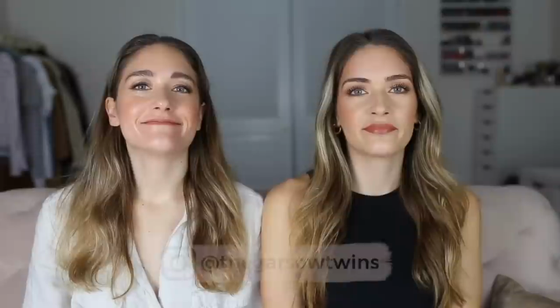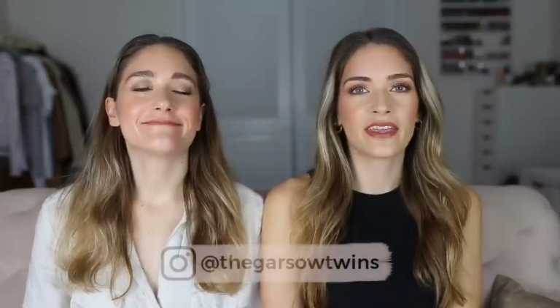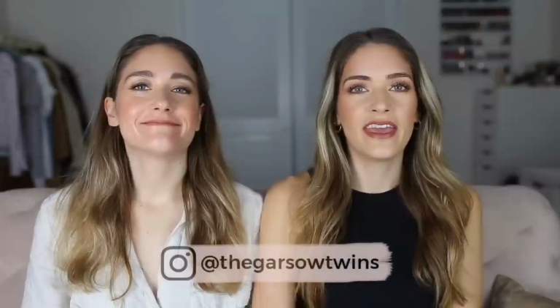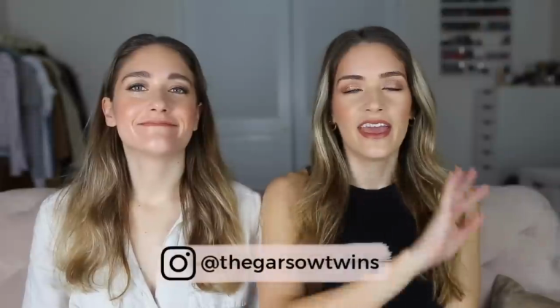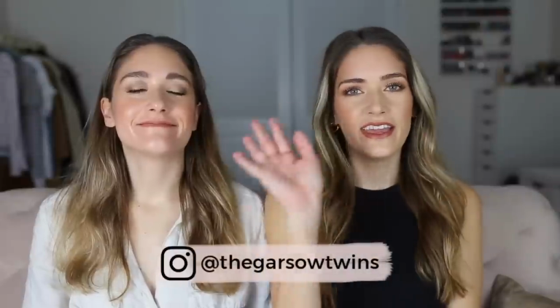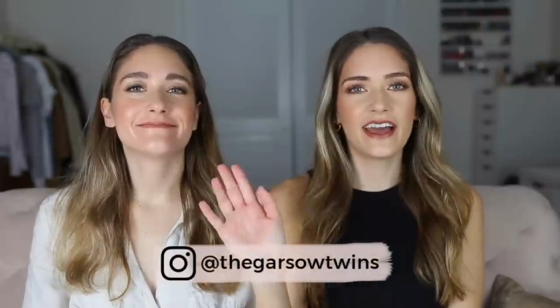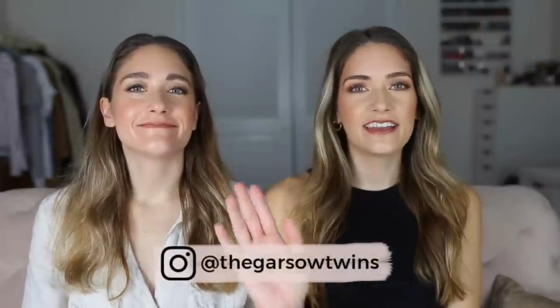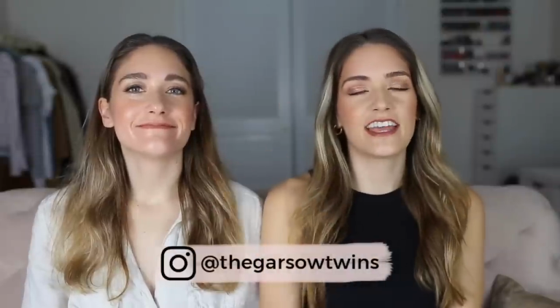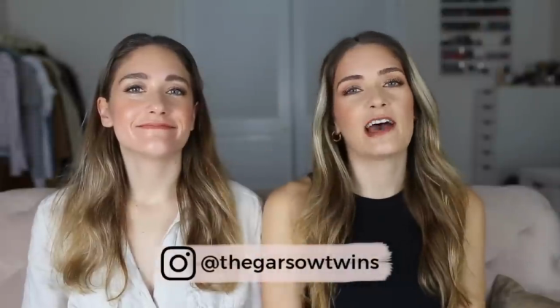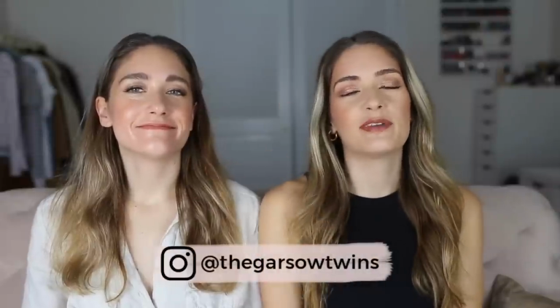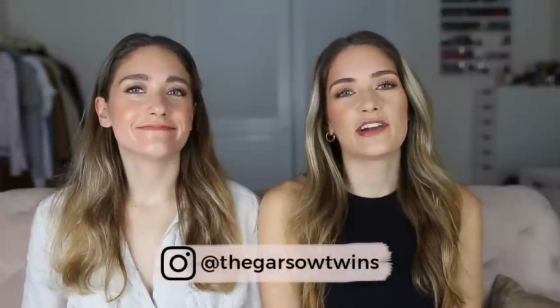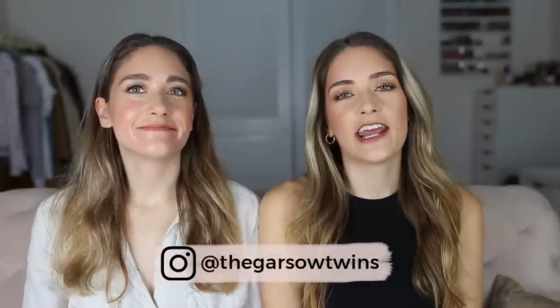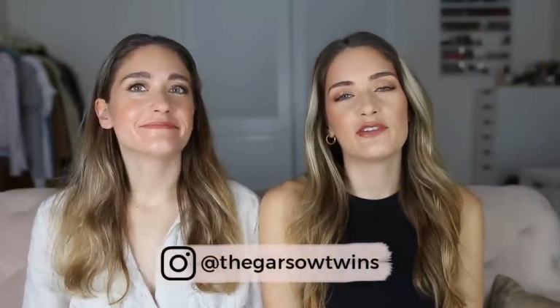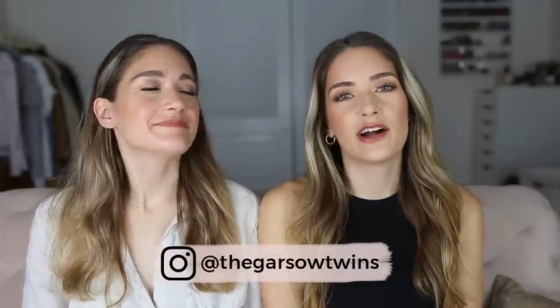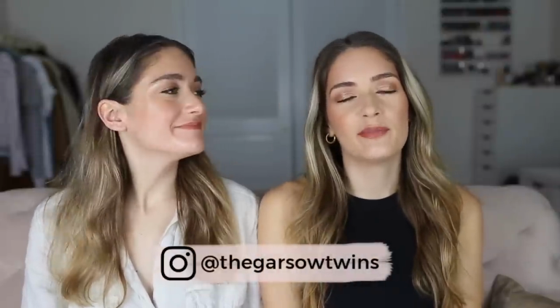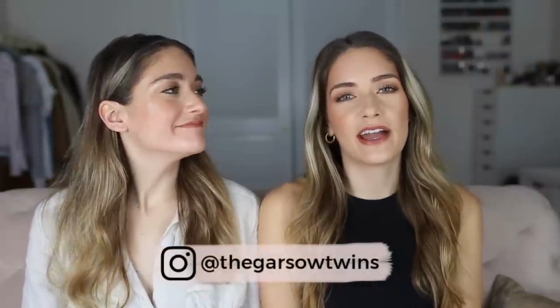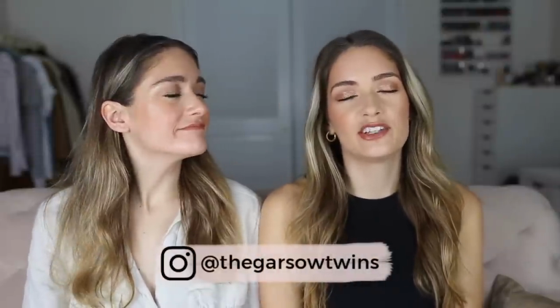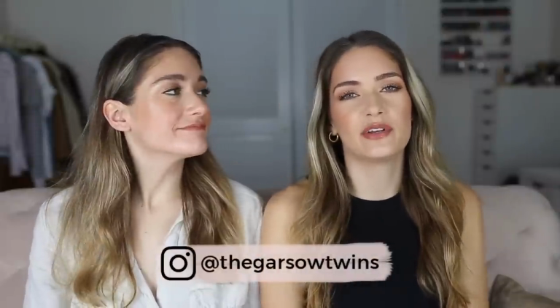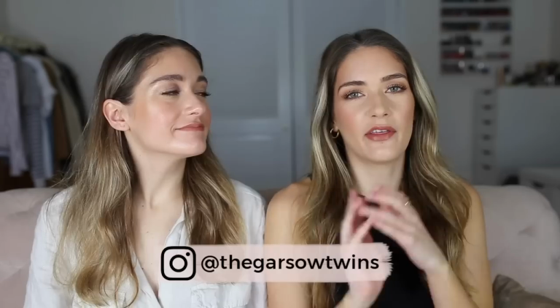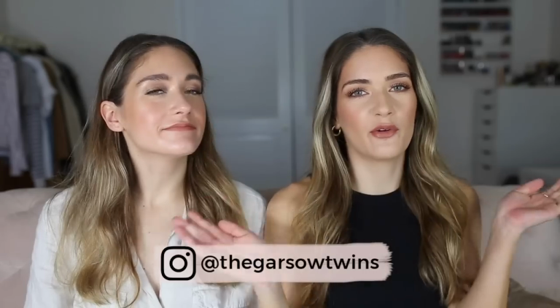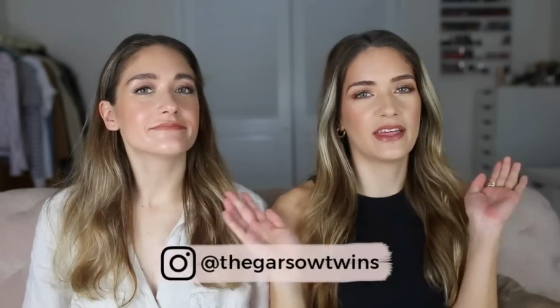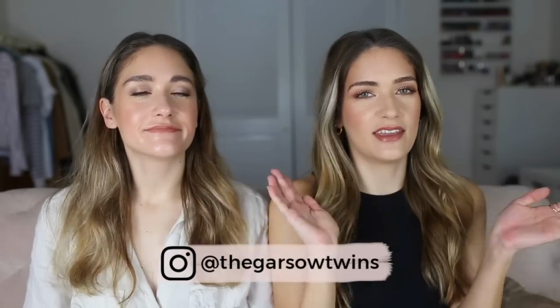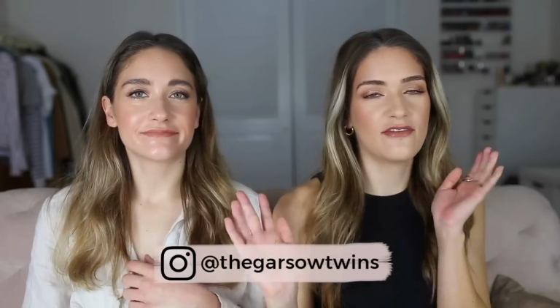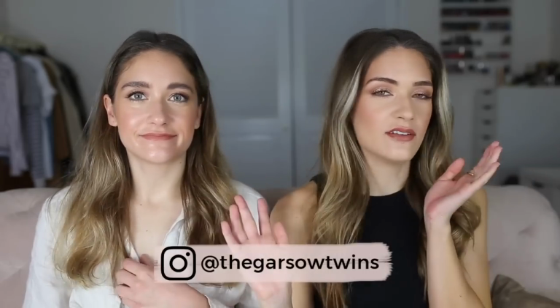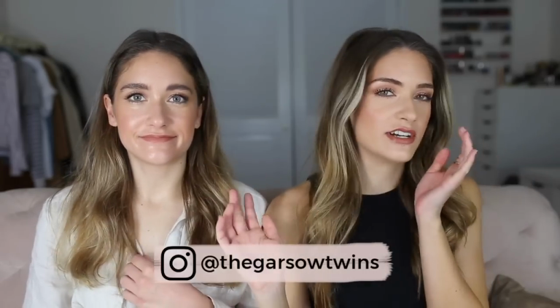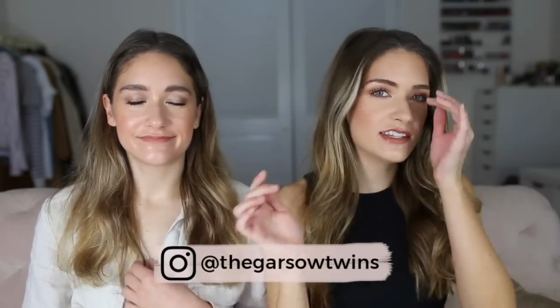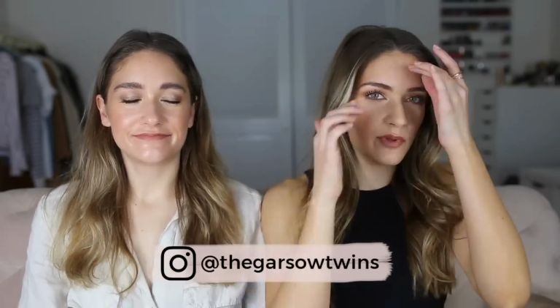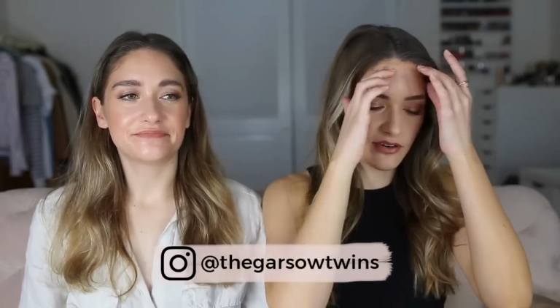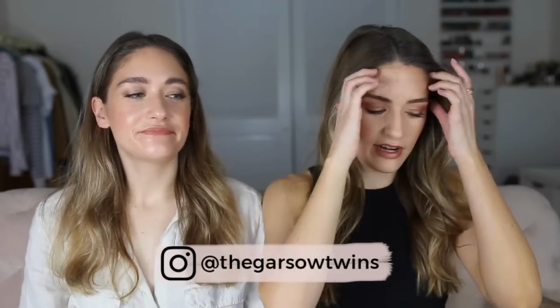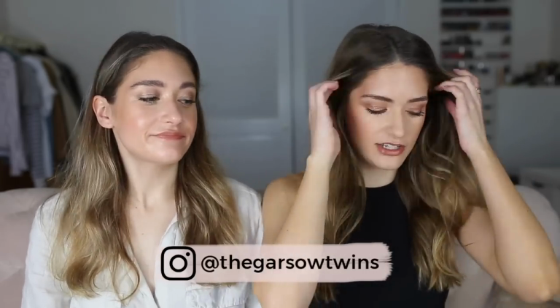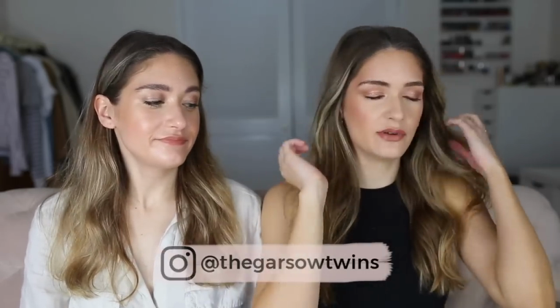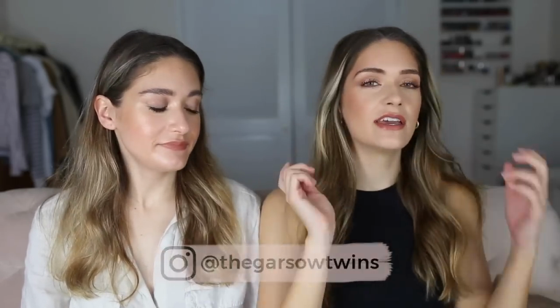Hey guys! Happy Friday! Welcome back to another Weekly Favorites. We'll get right into it.